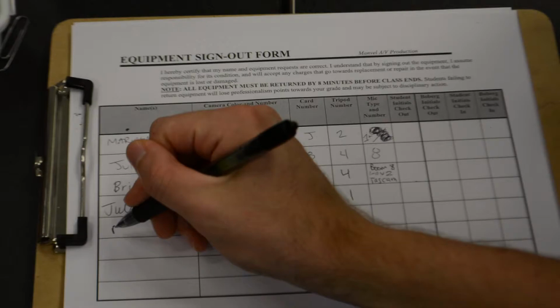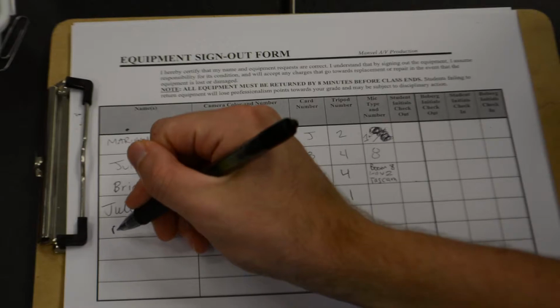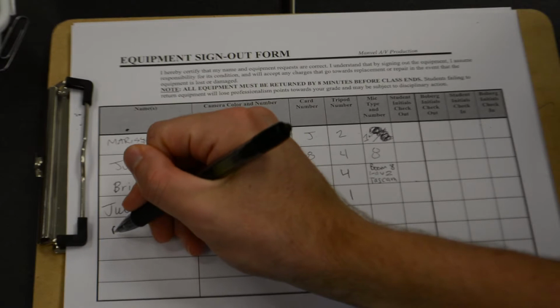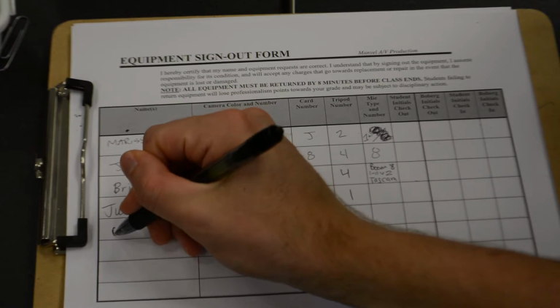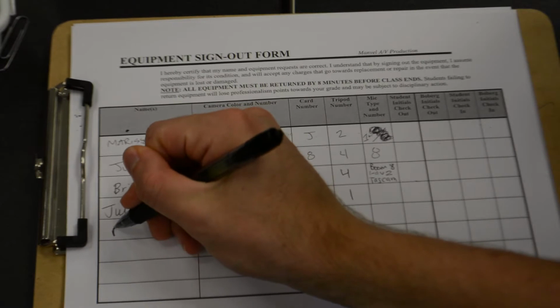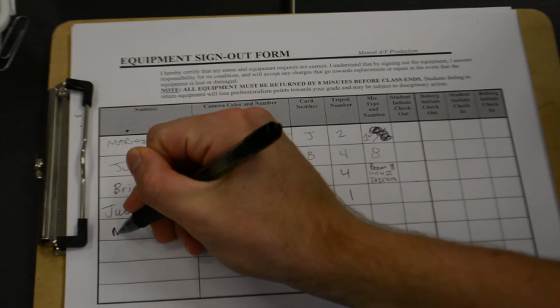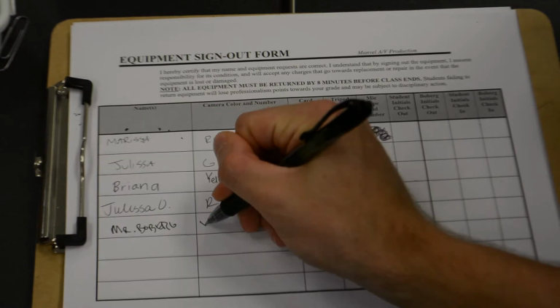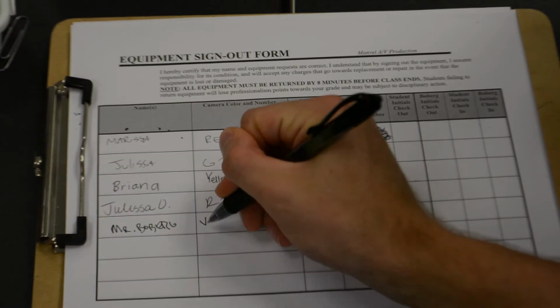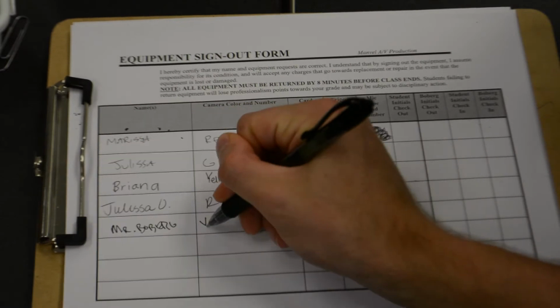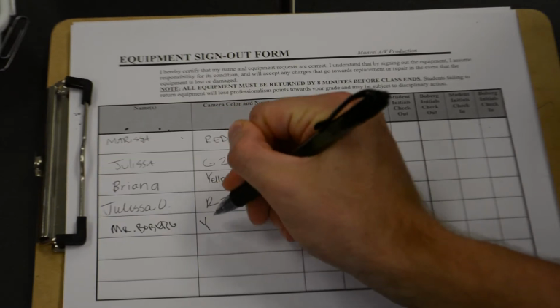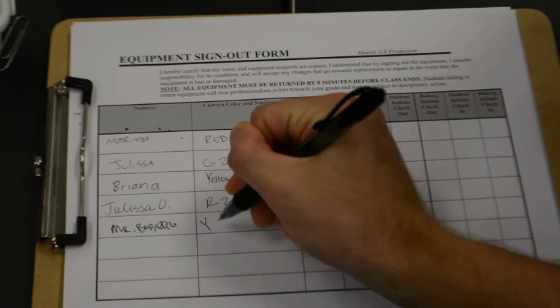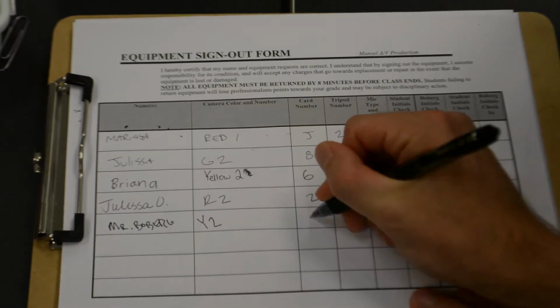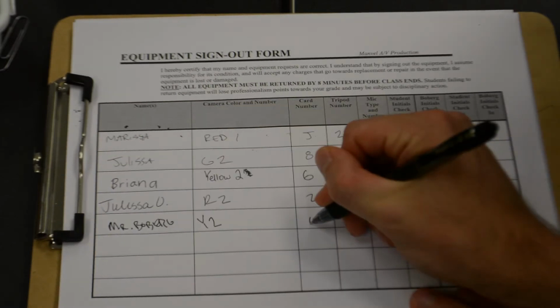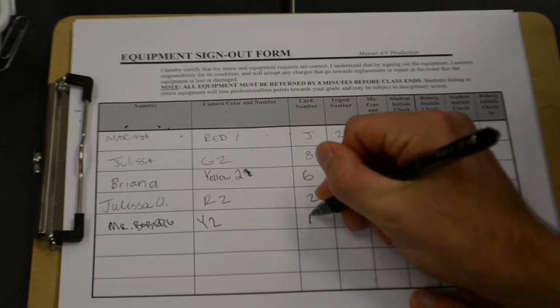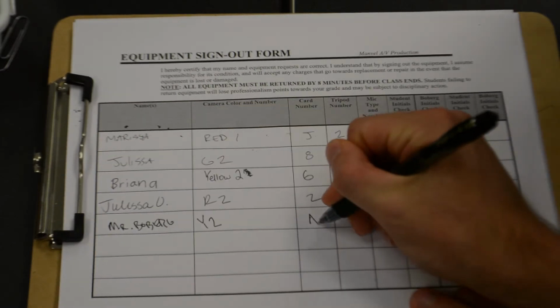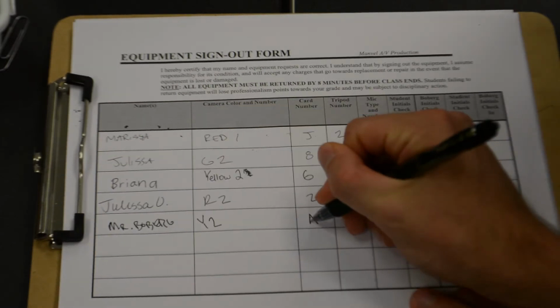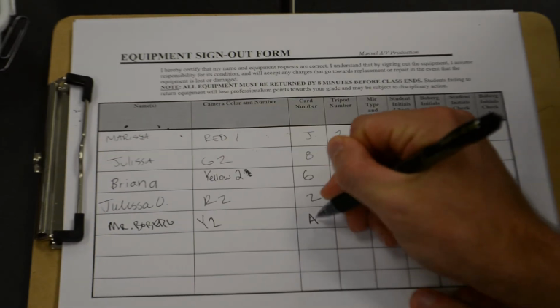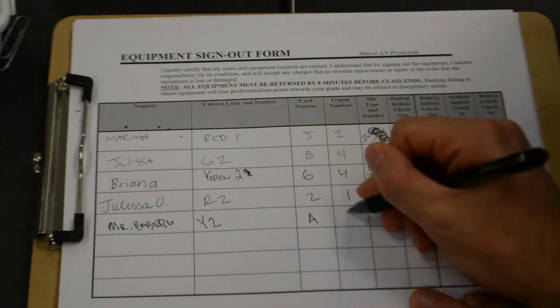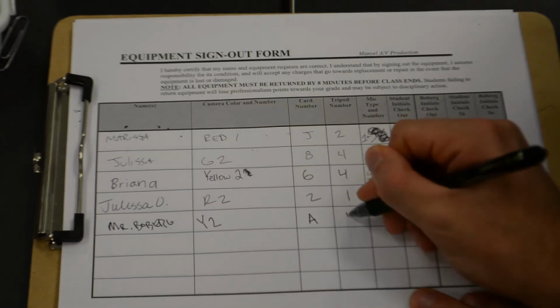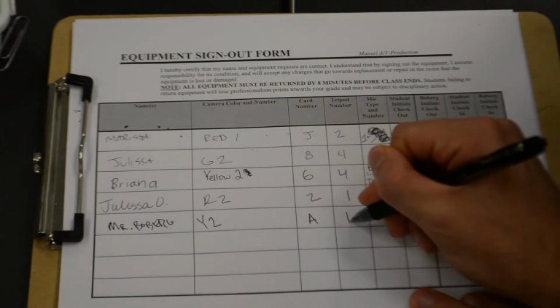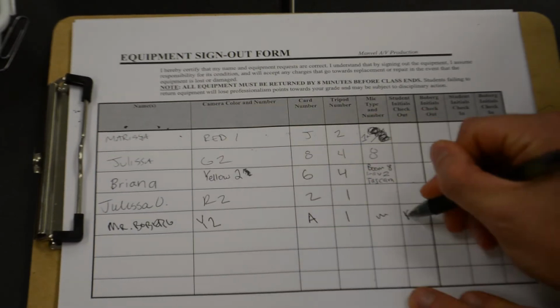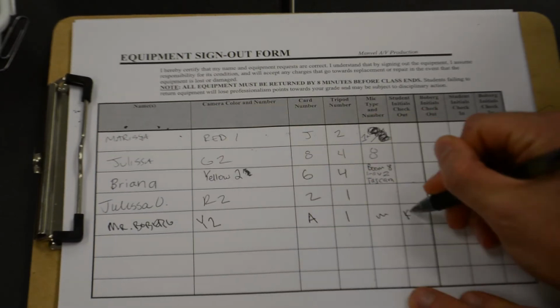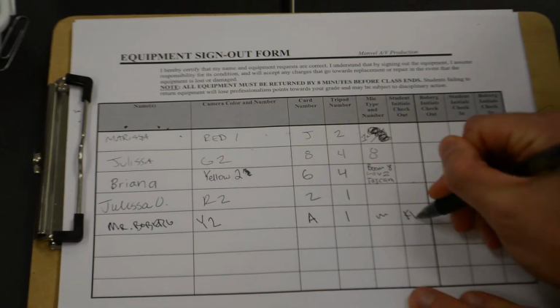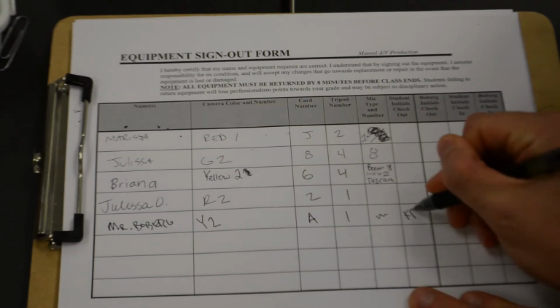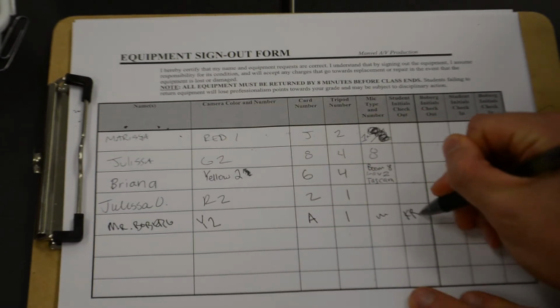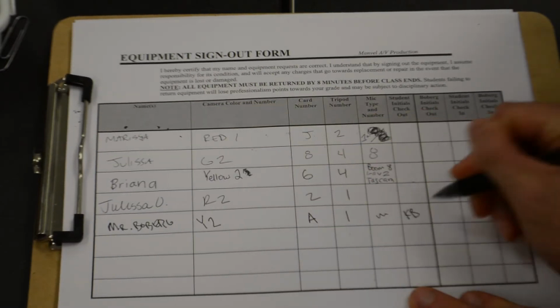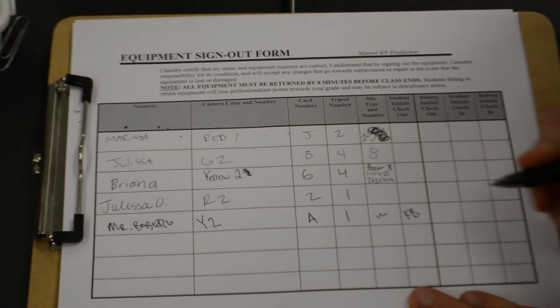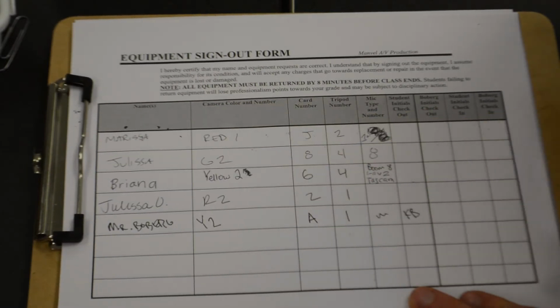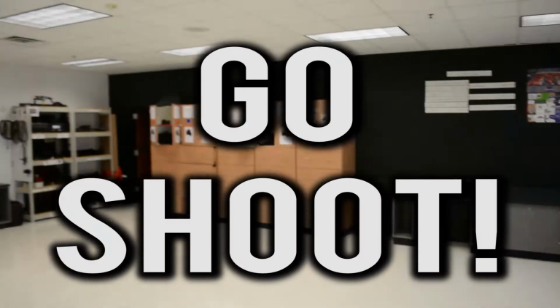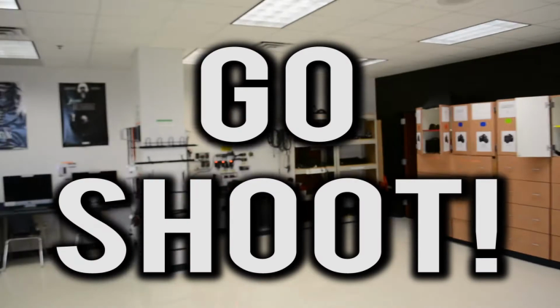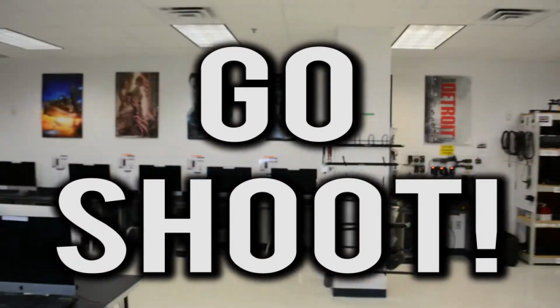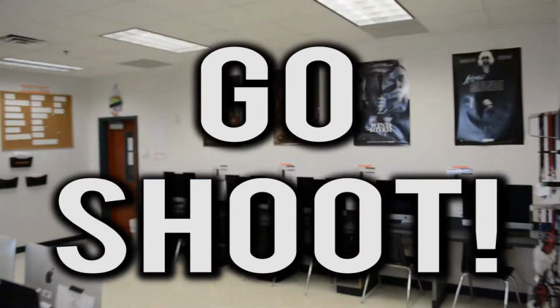Write down everything you're taking on the equipment sign-out sheet. Go shoot.